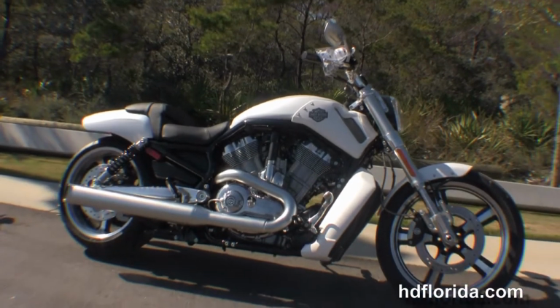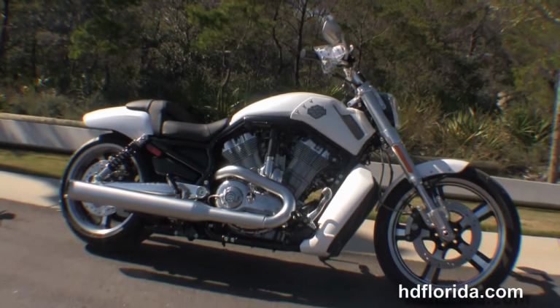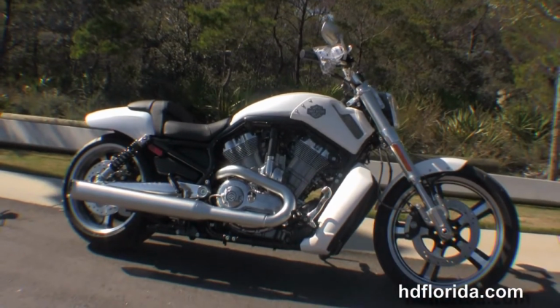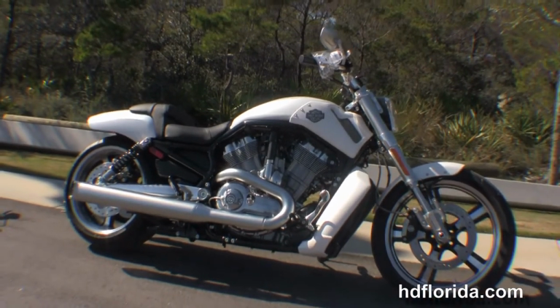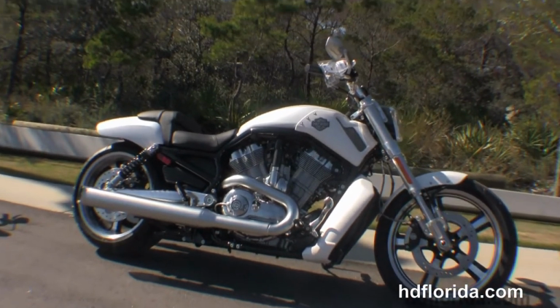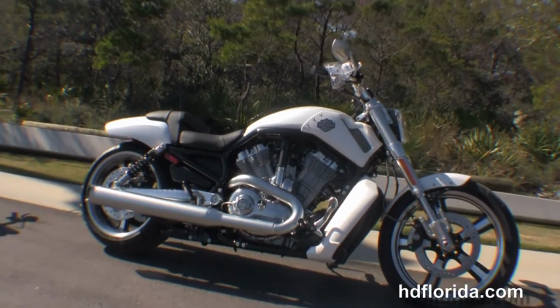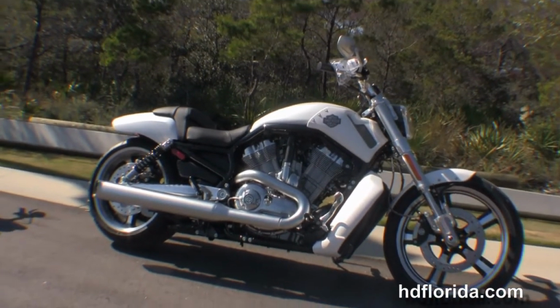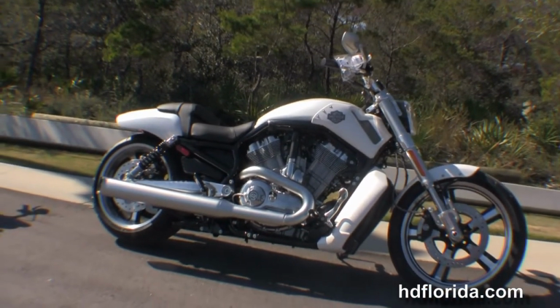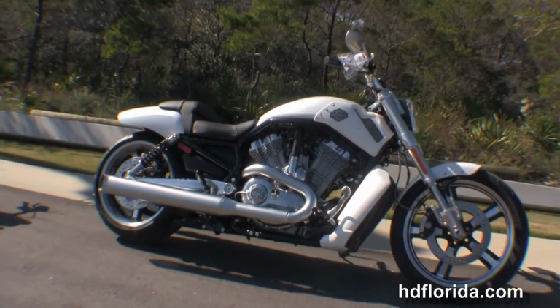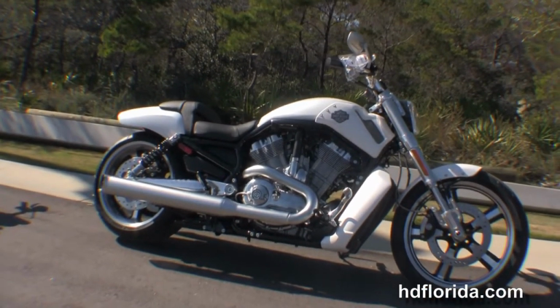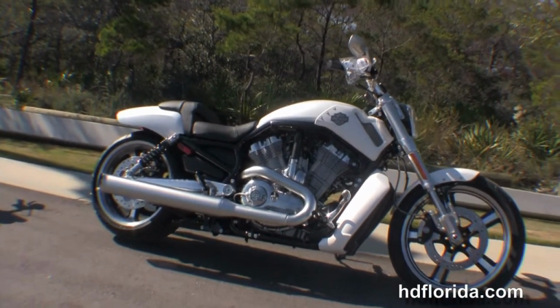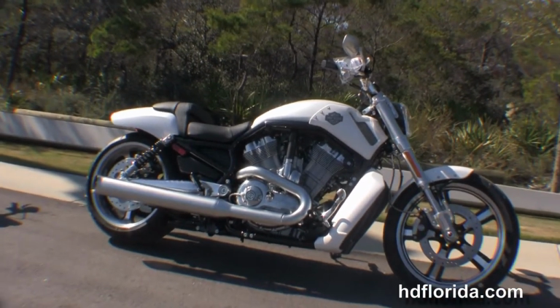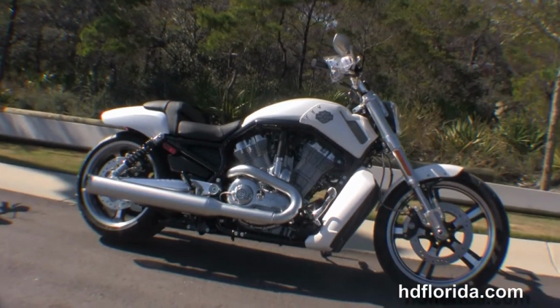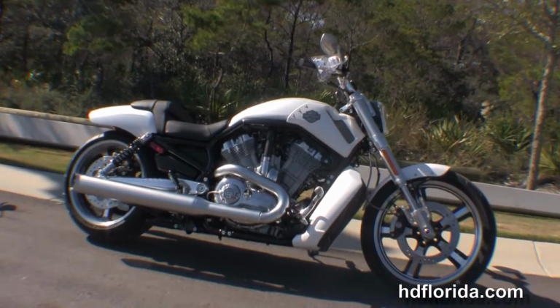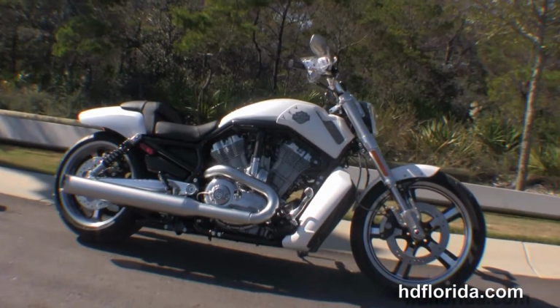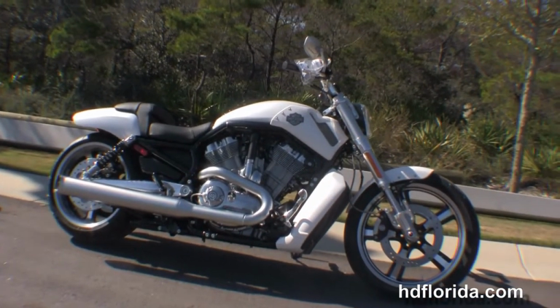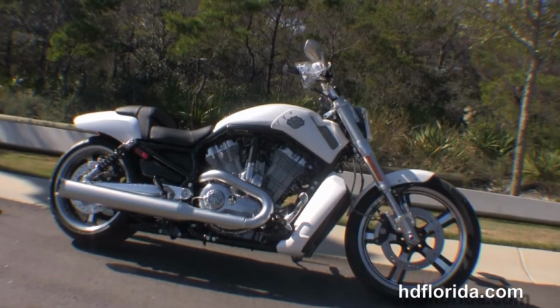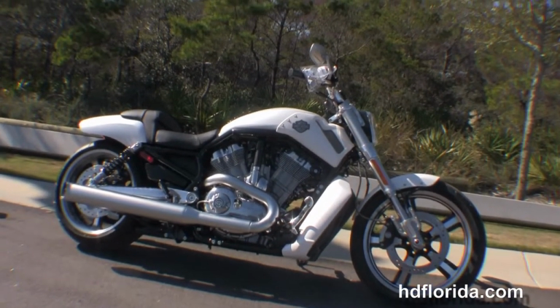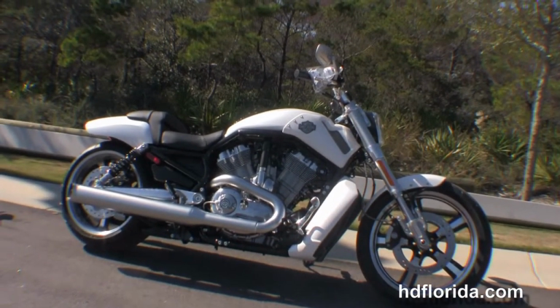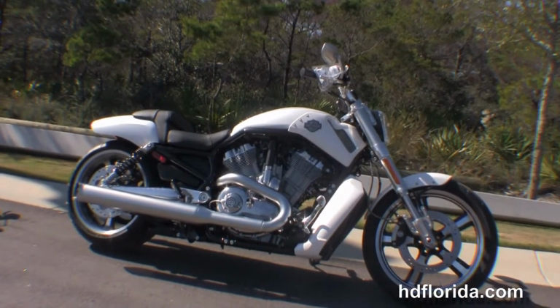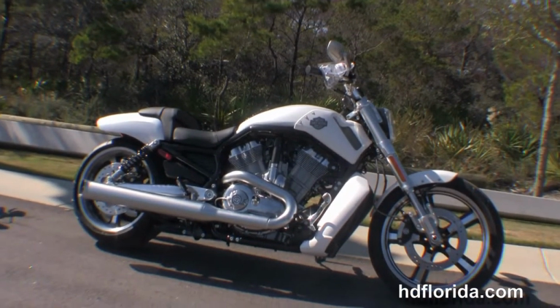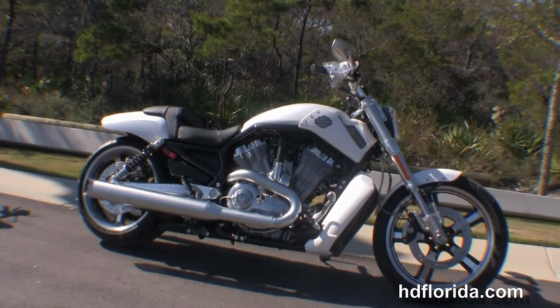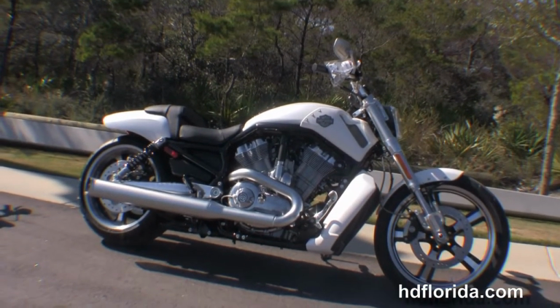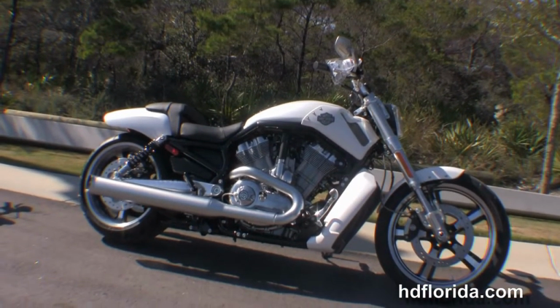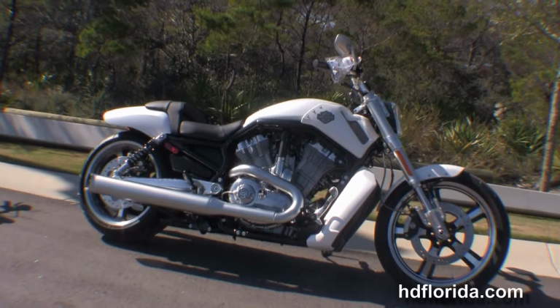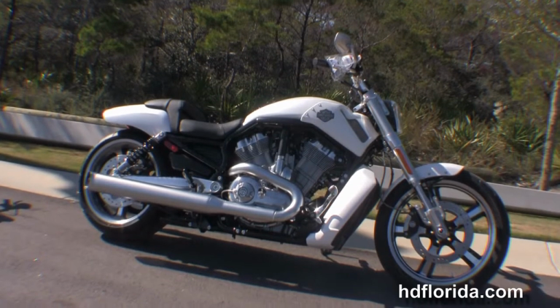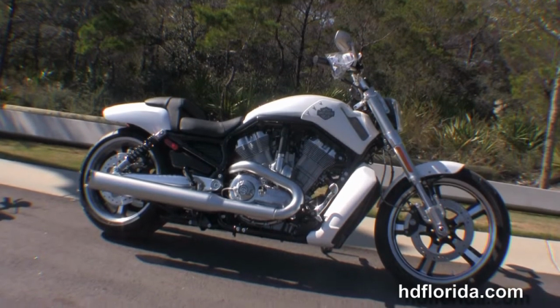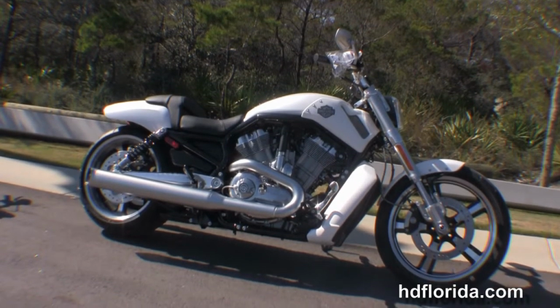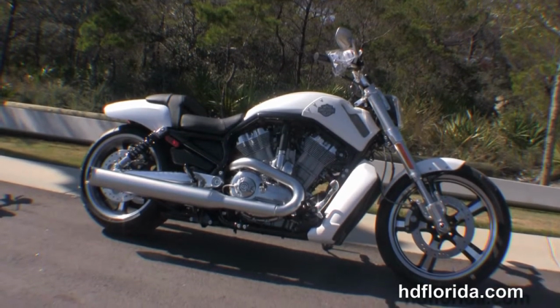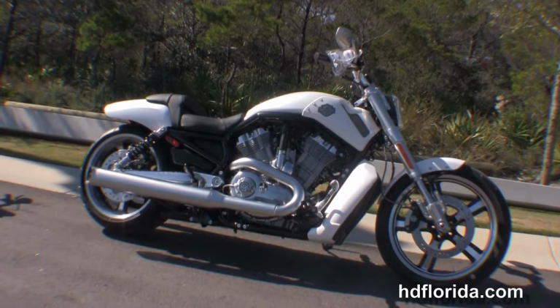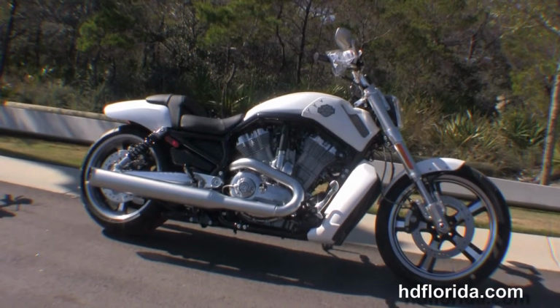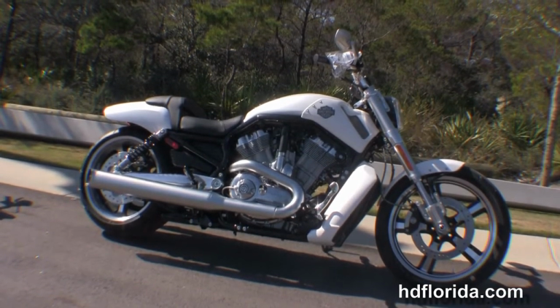We take anything on trade — cars, campers, trucks, boats, guns, jewelry, artwork — you name it, we take it as long as we don't have to feed it.